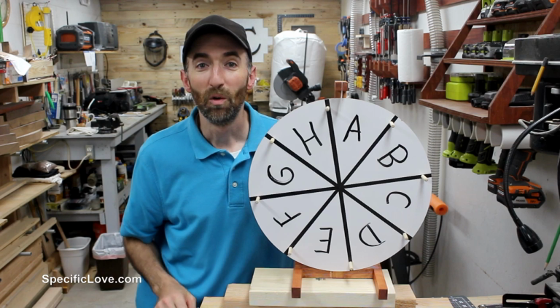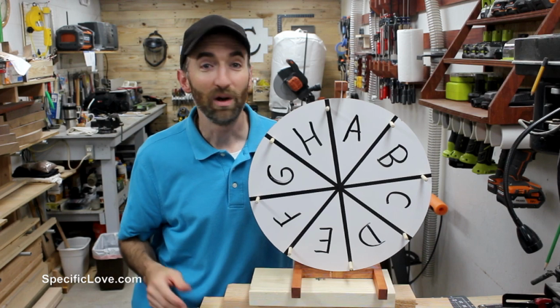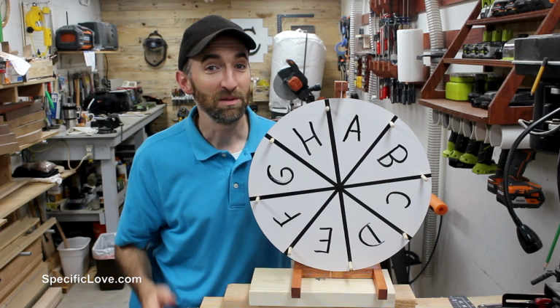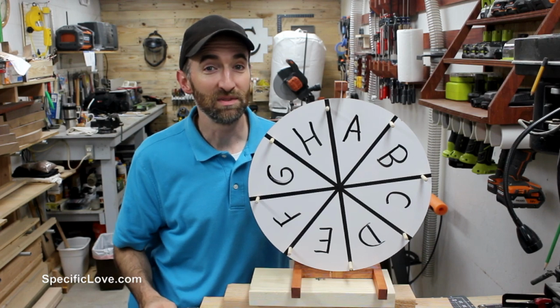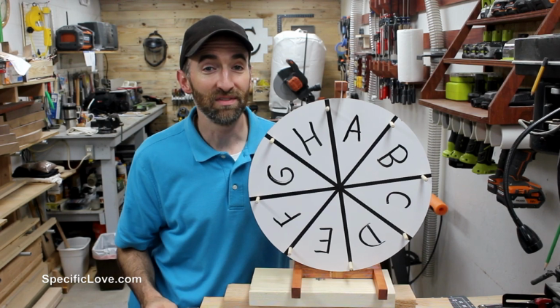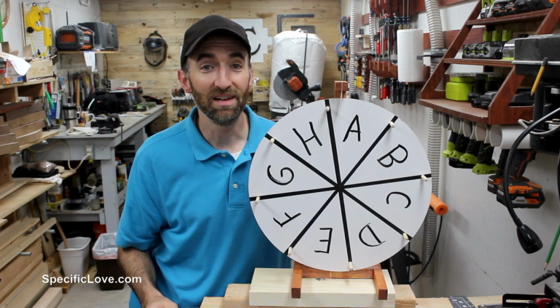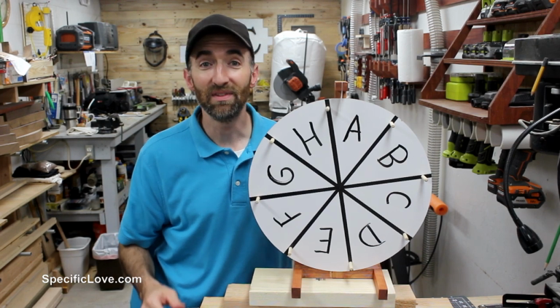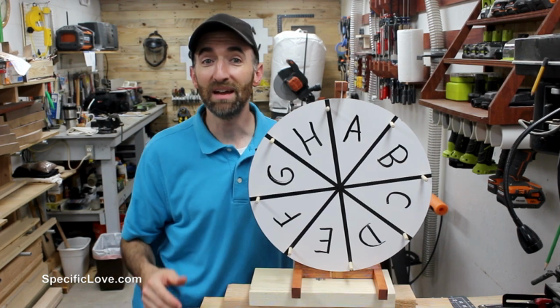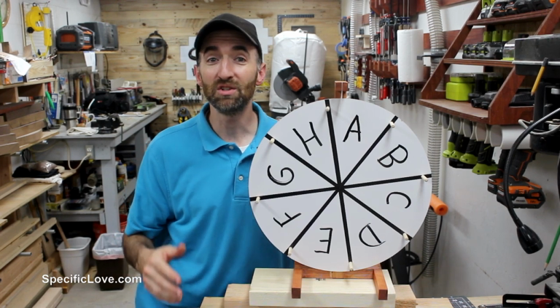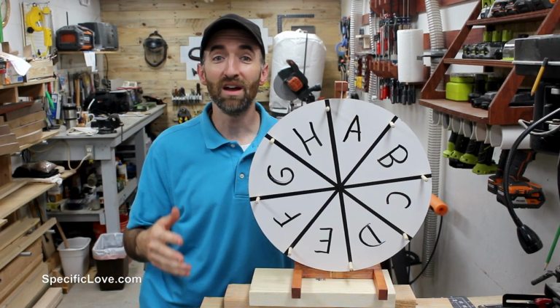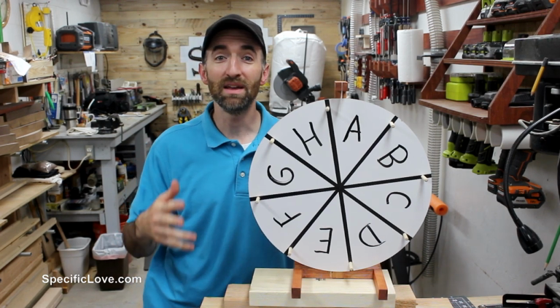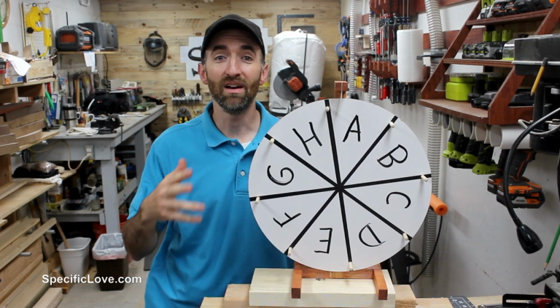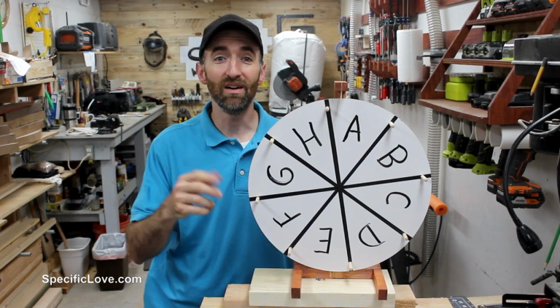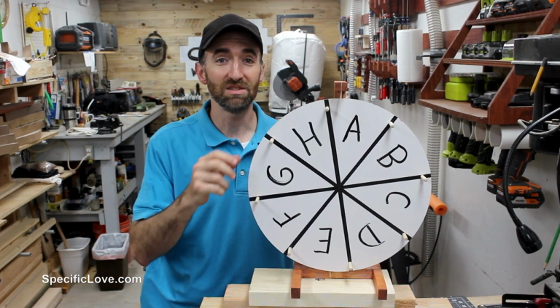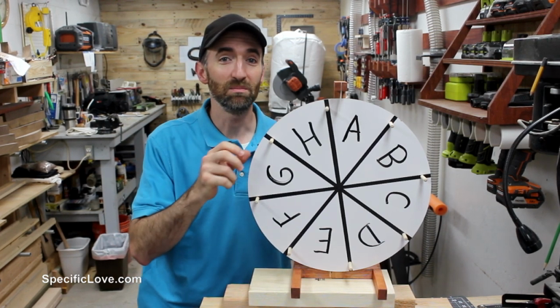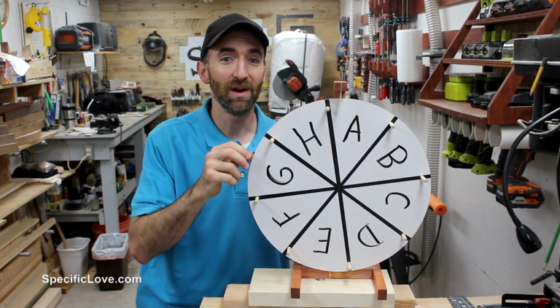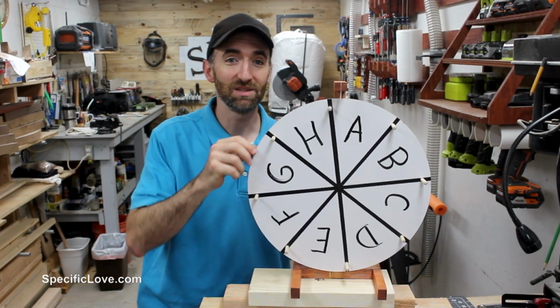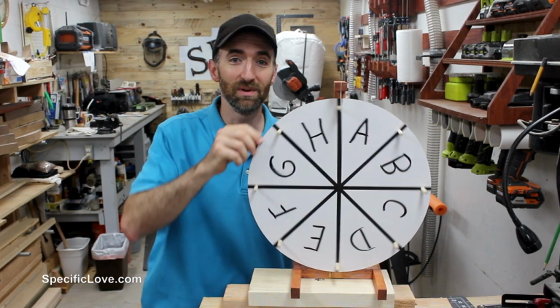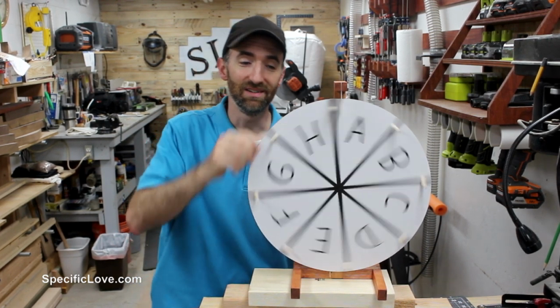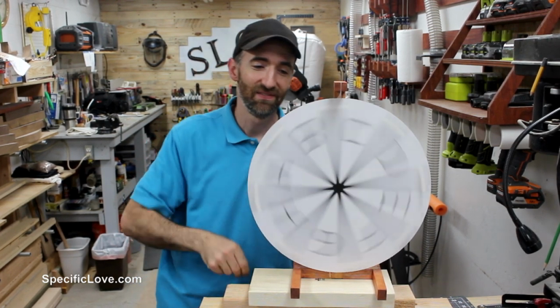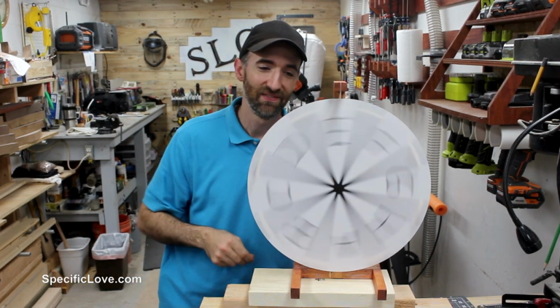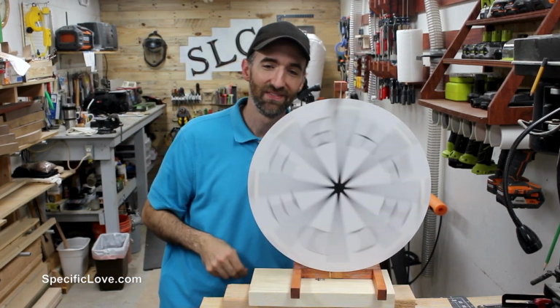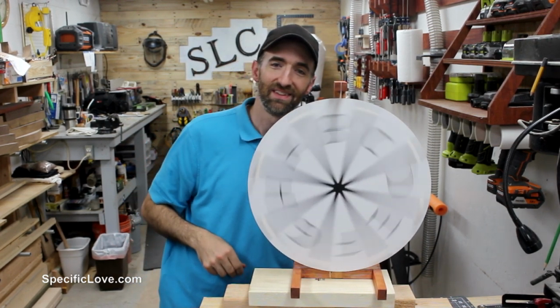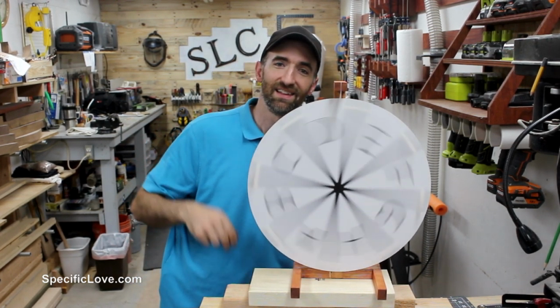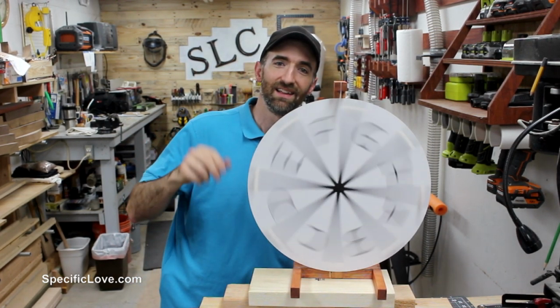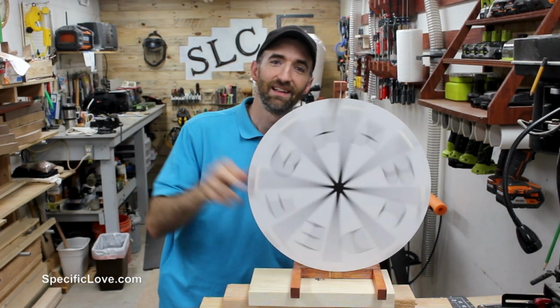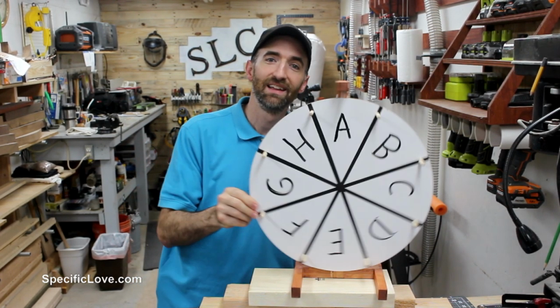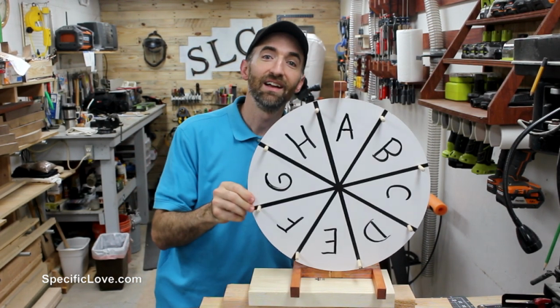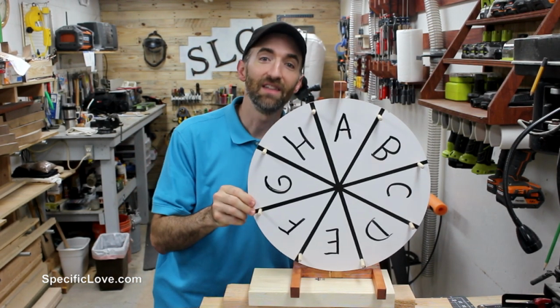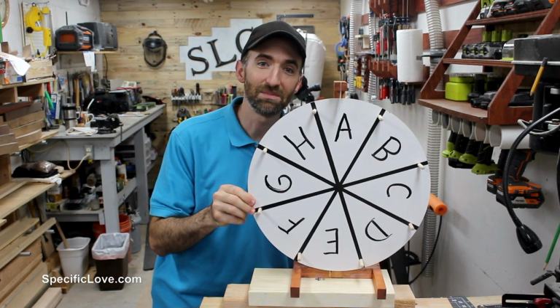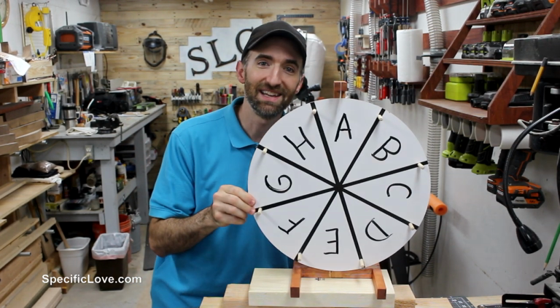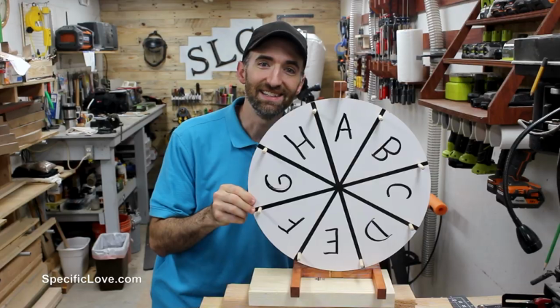Welcome to Pacific Love. Today I'm going to show you how I made an awesome prize wheel. Let's begin.